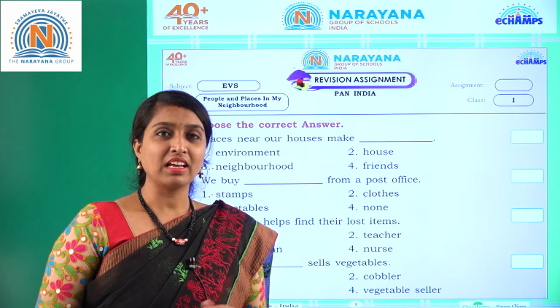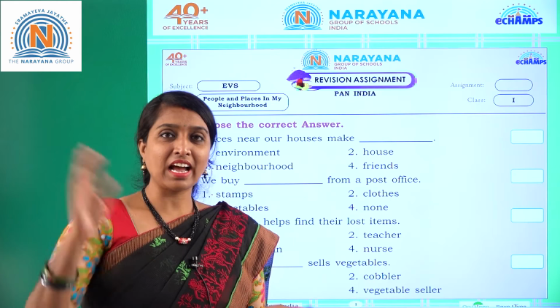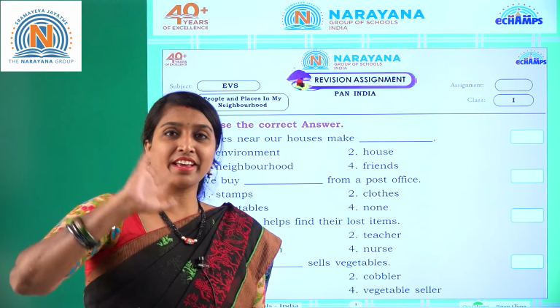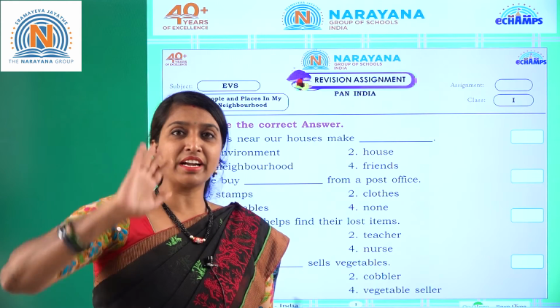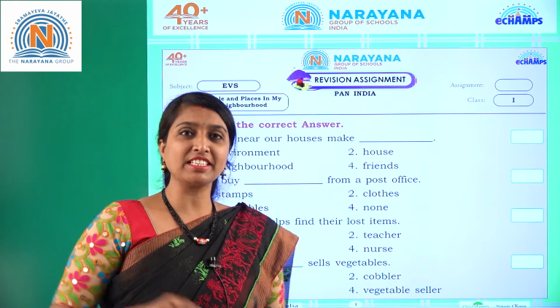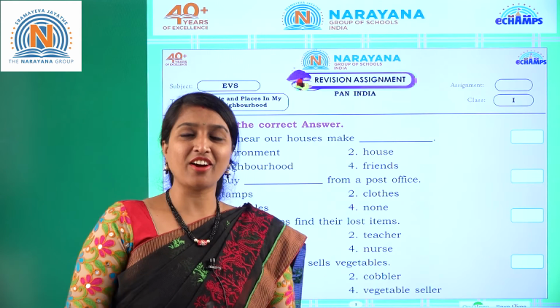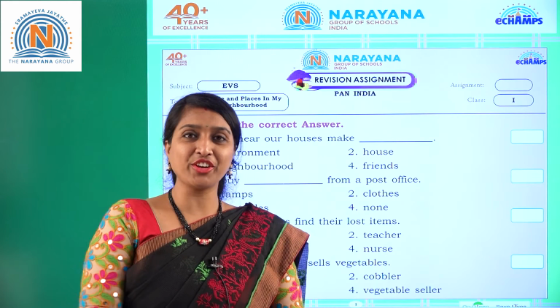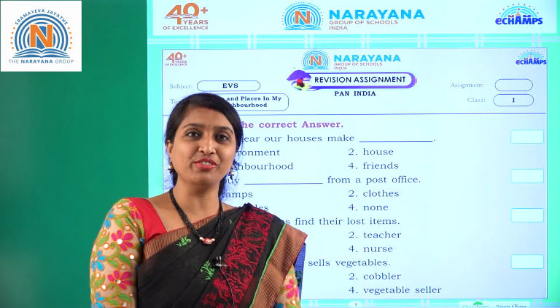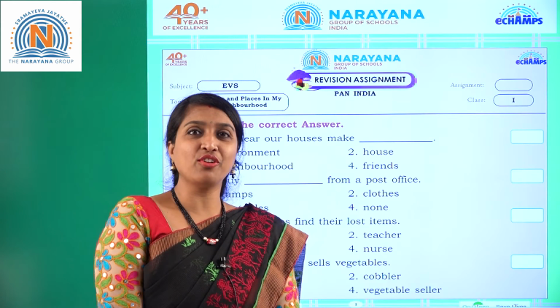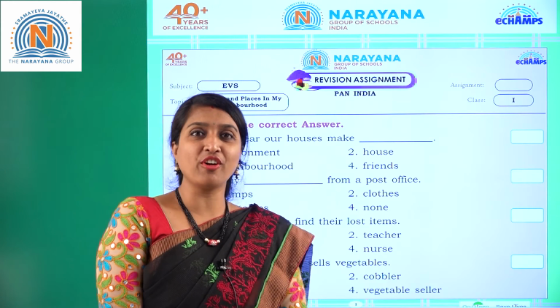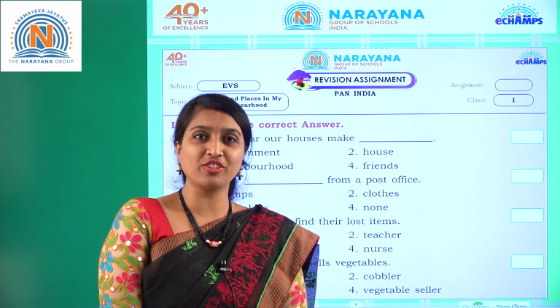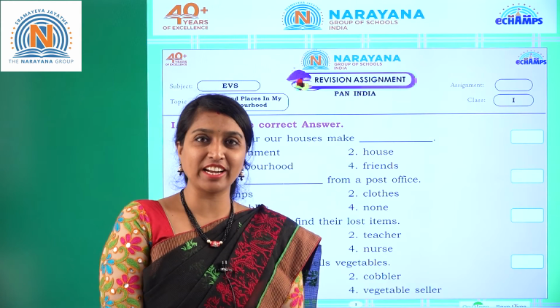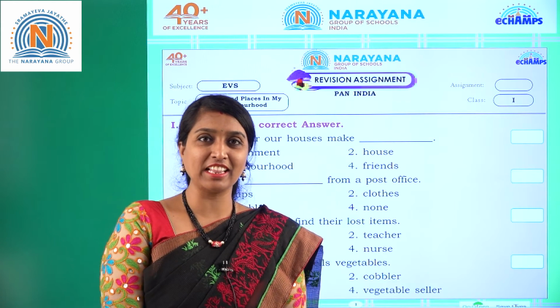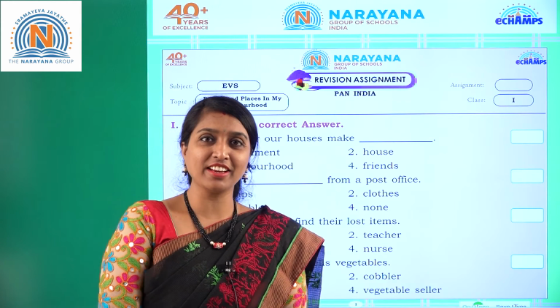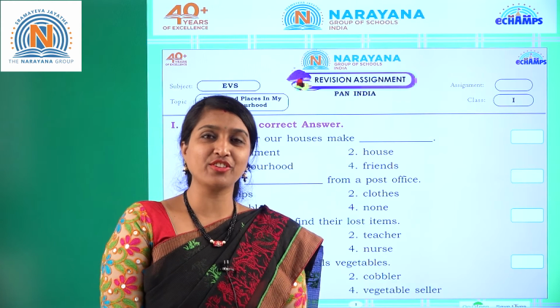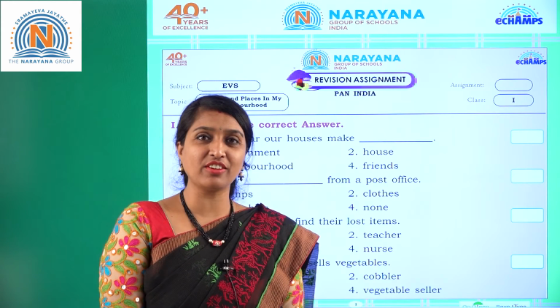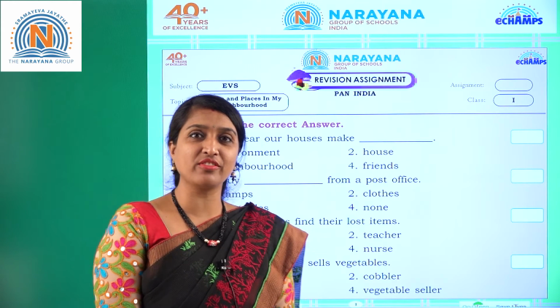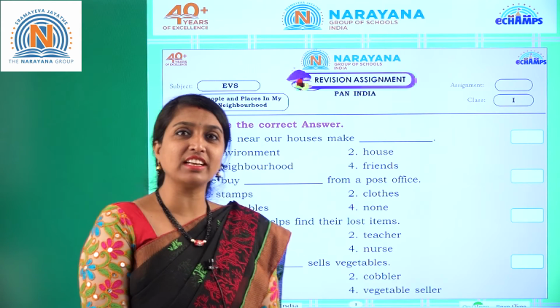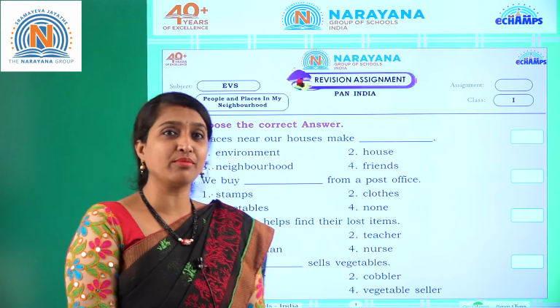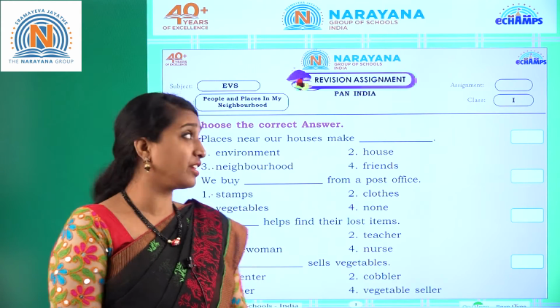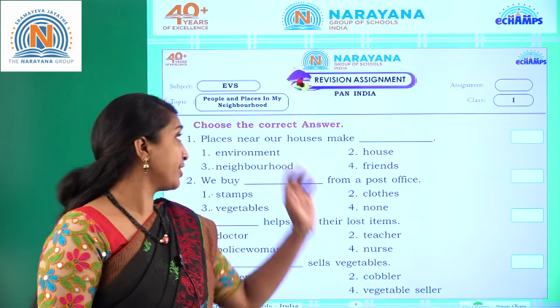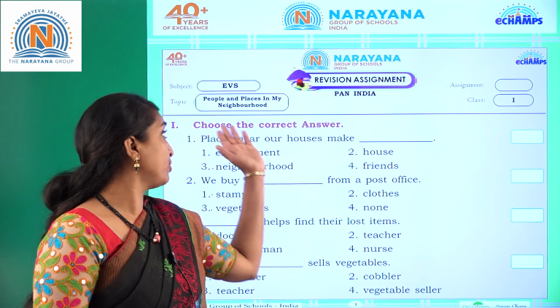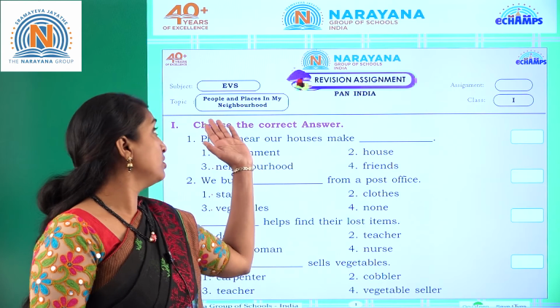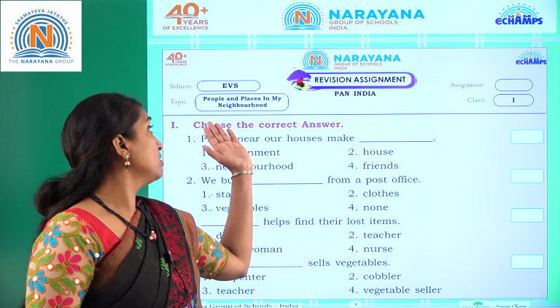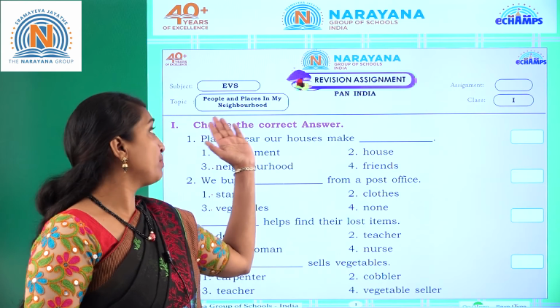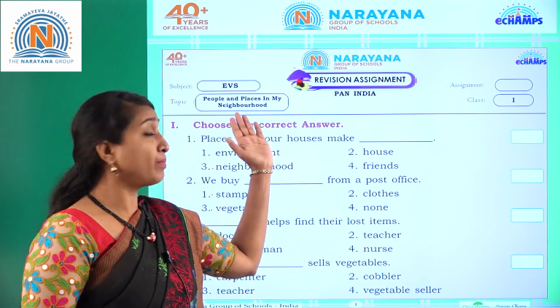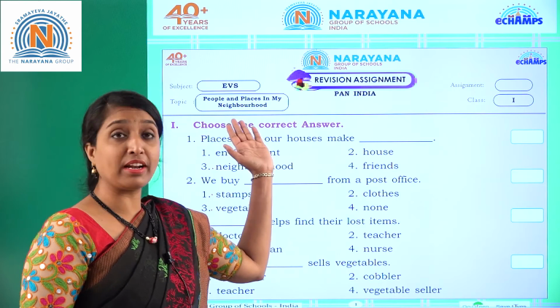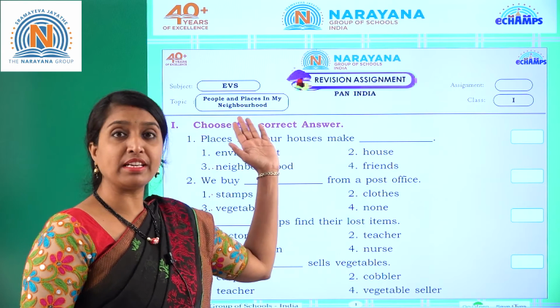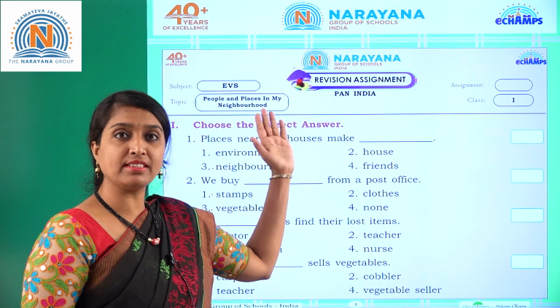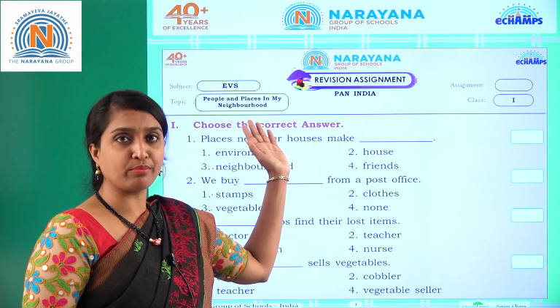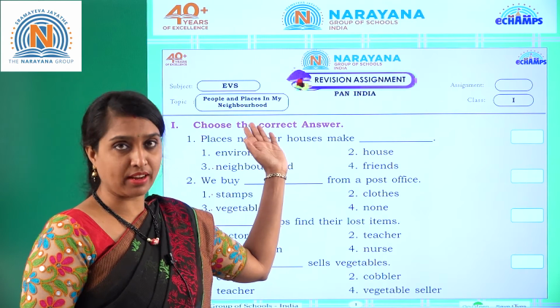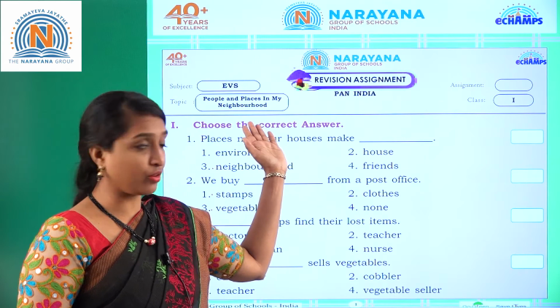Hi dear buddies, how are you? Hope you all good and healthy. Today's our revision assignment related to people and places in my neighborhood.